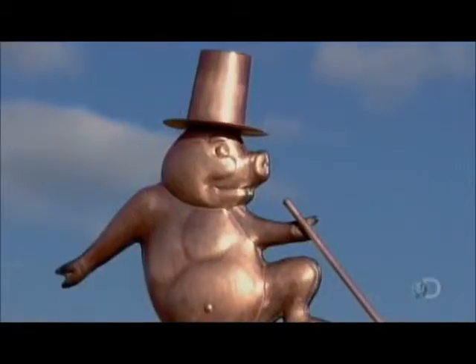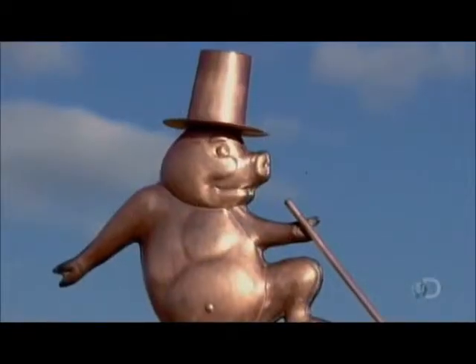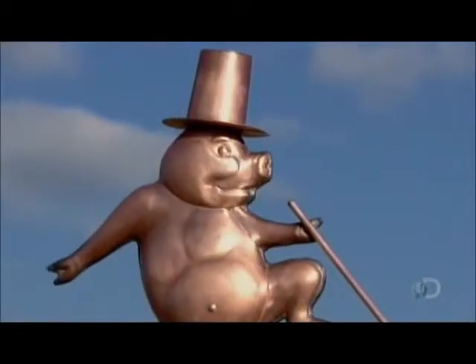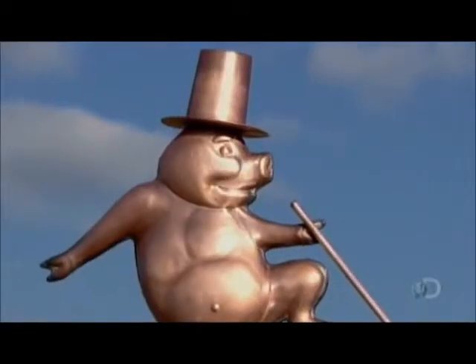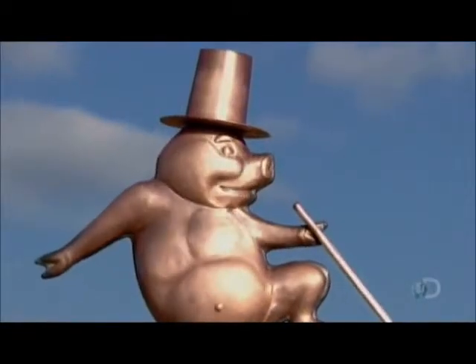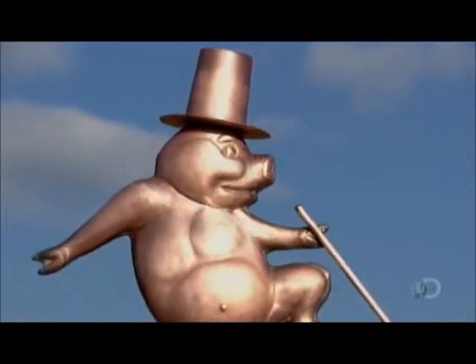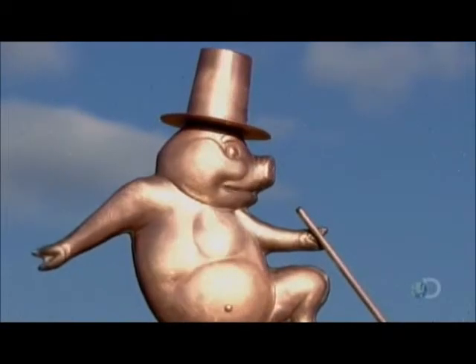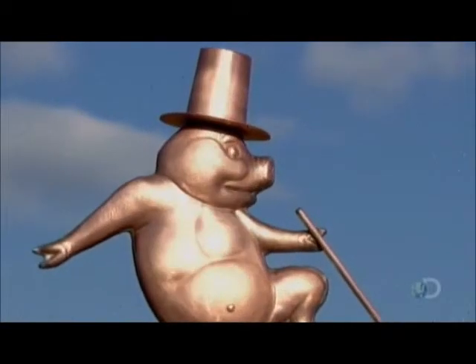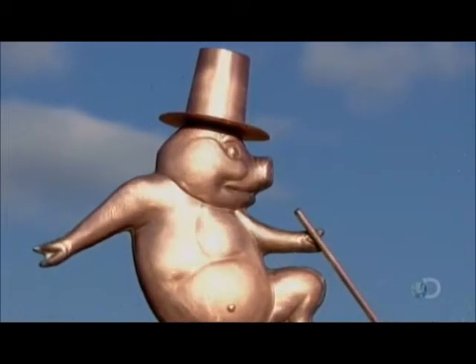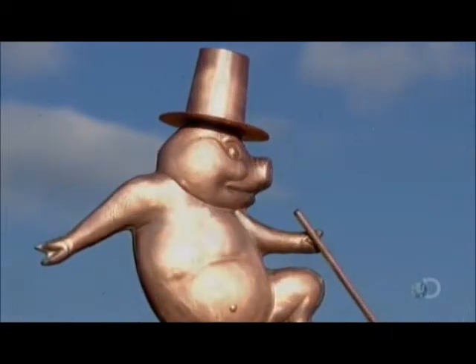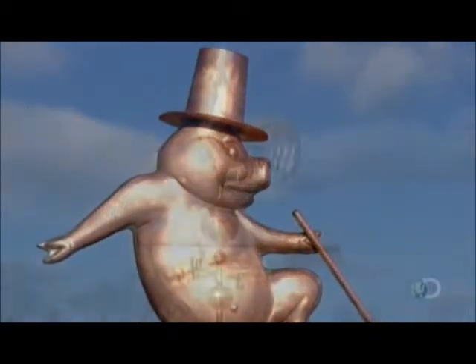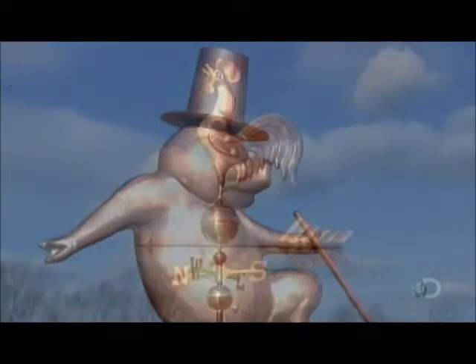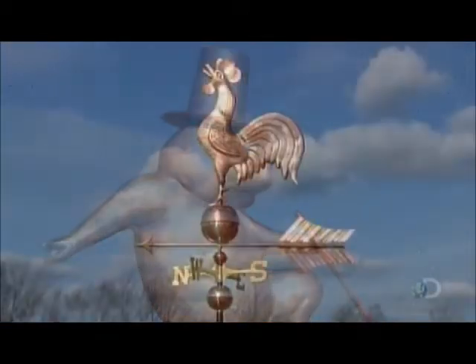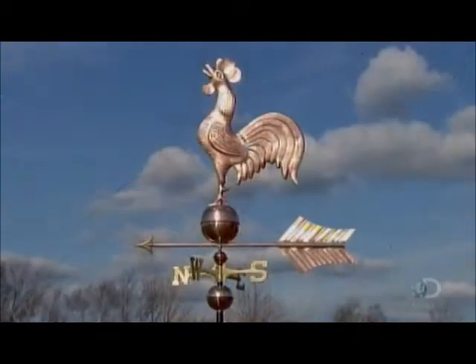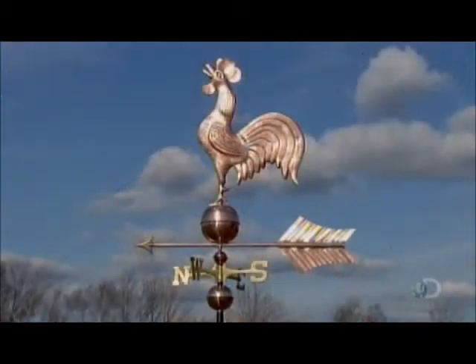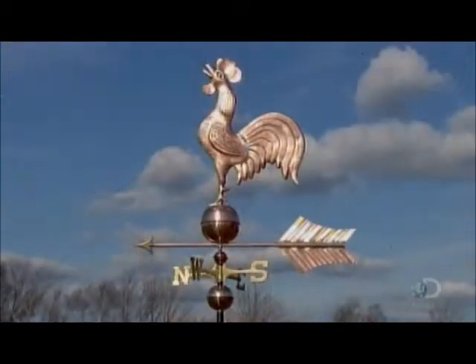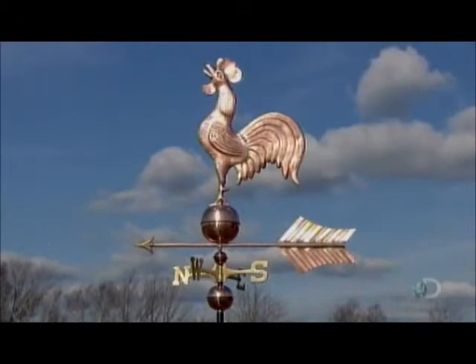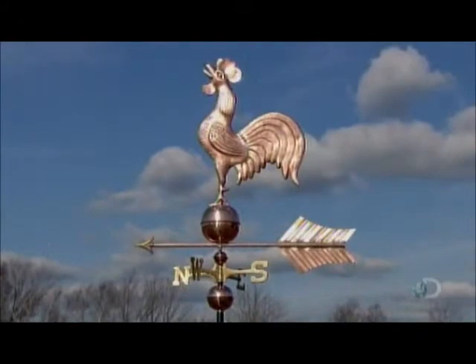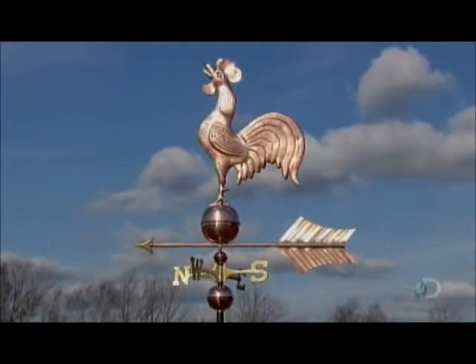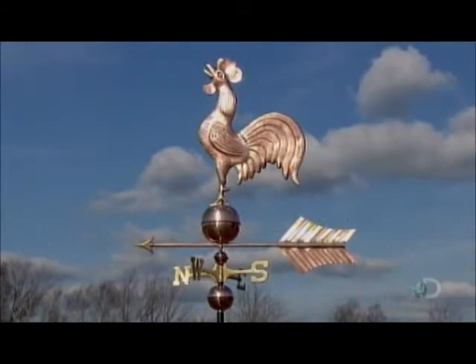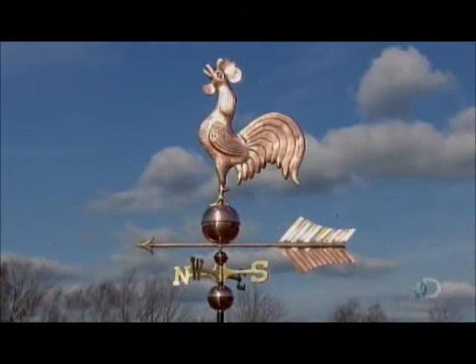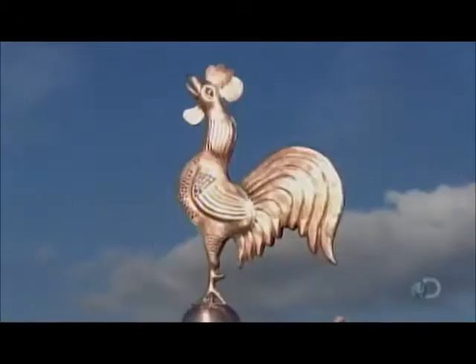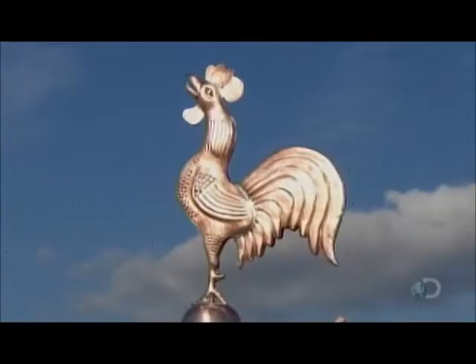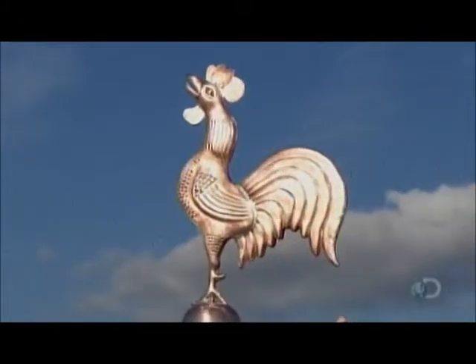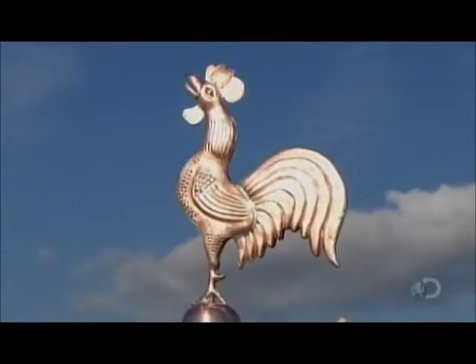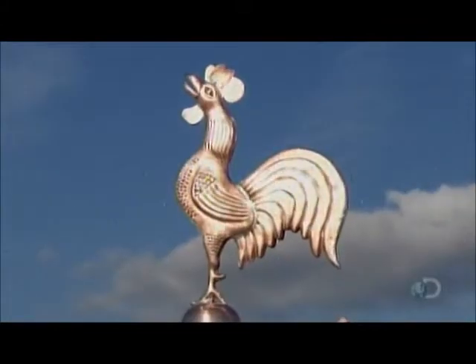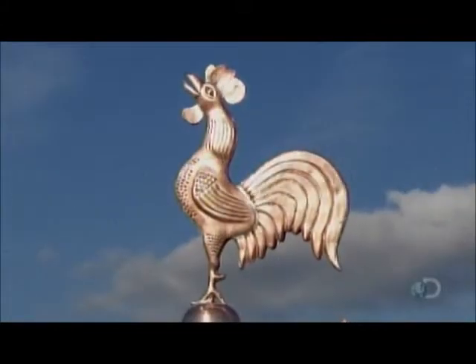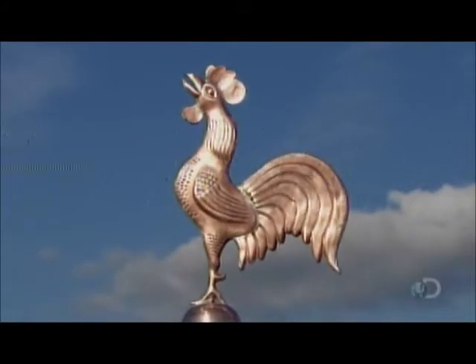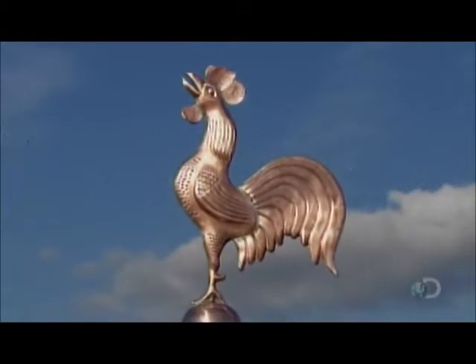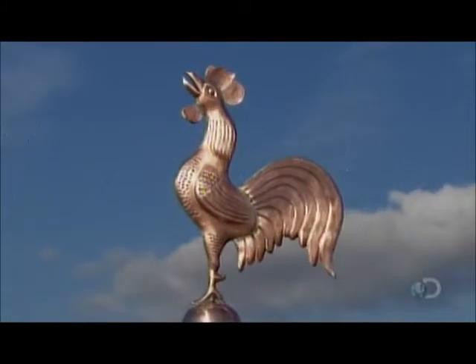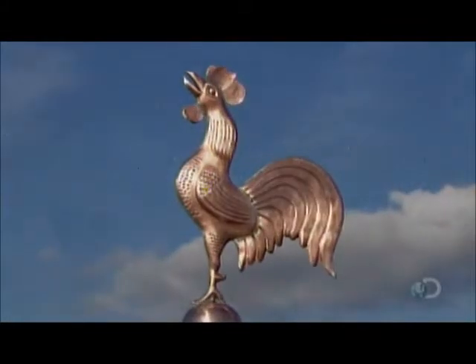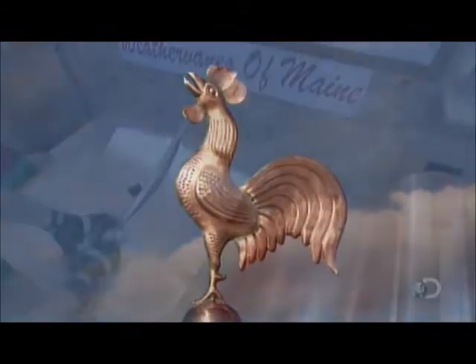Northeast winds, for example, could mean a storm is brewing. Learn to read the signs, and a weather vane offers up-to-the-minute weather information.